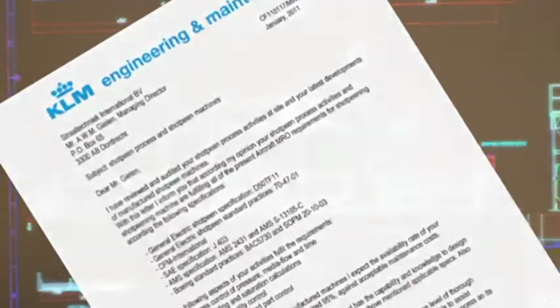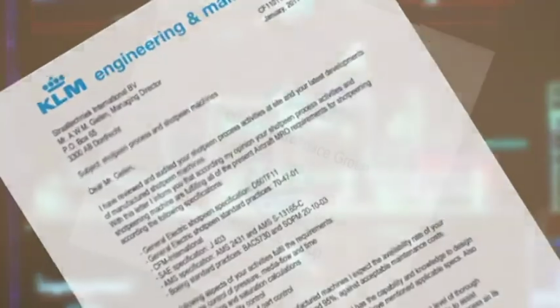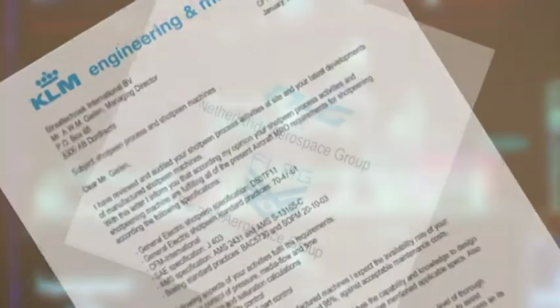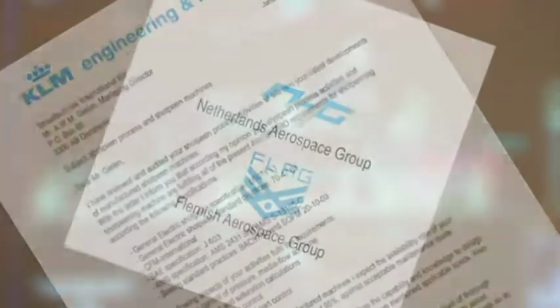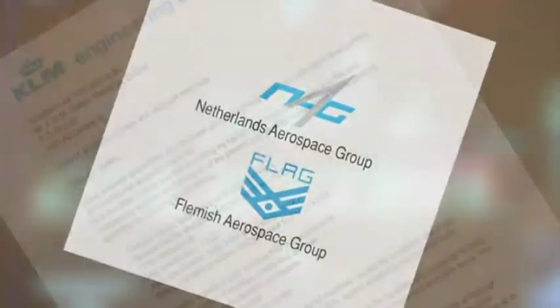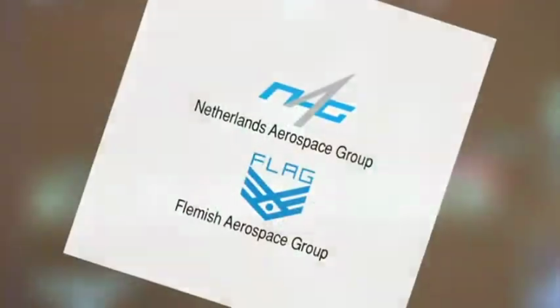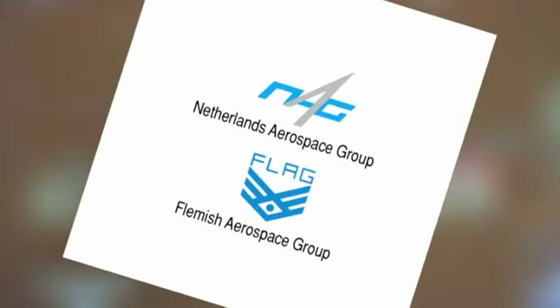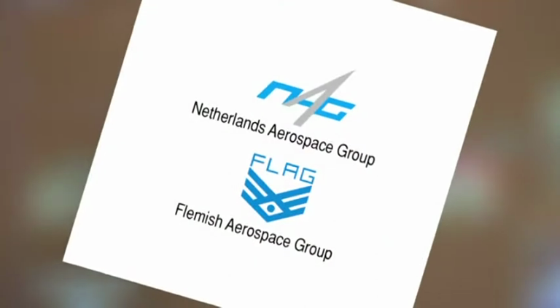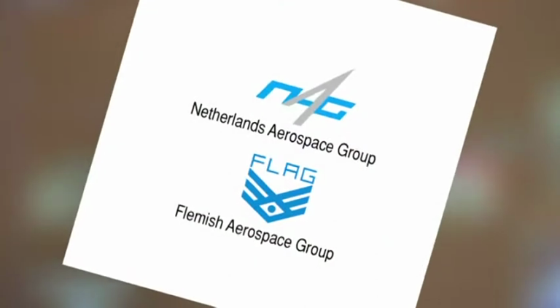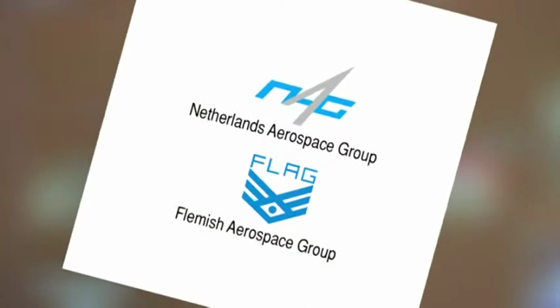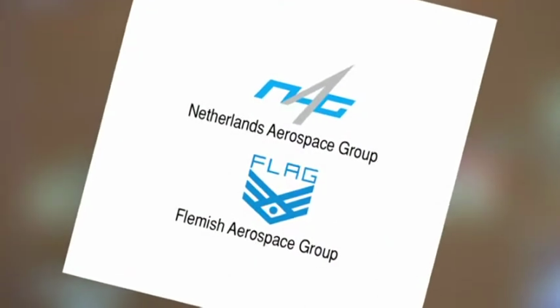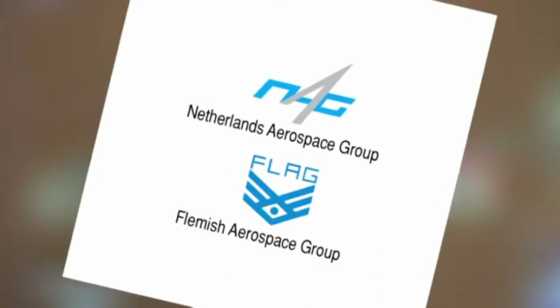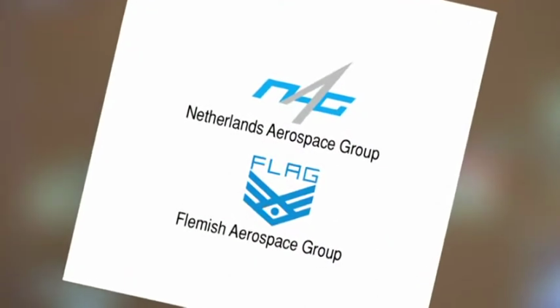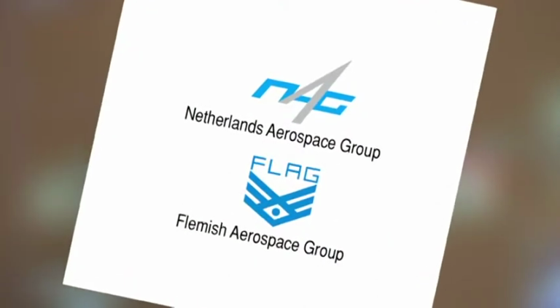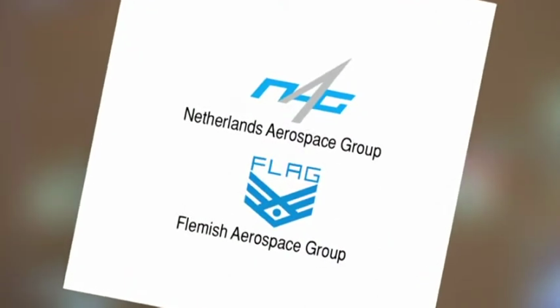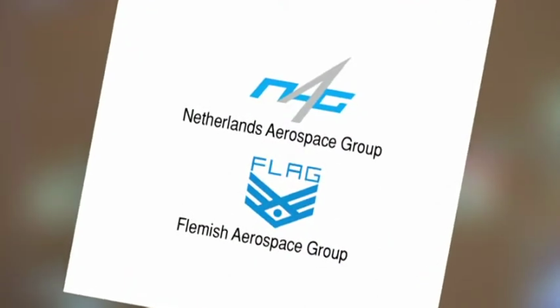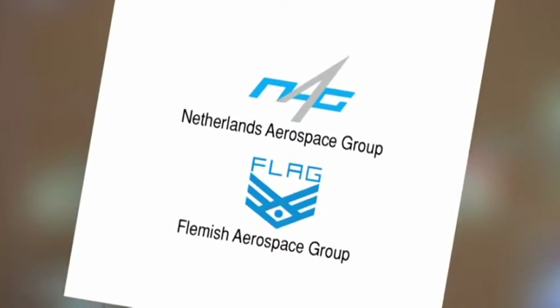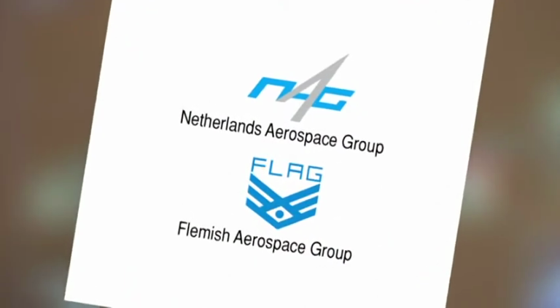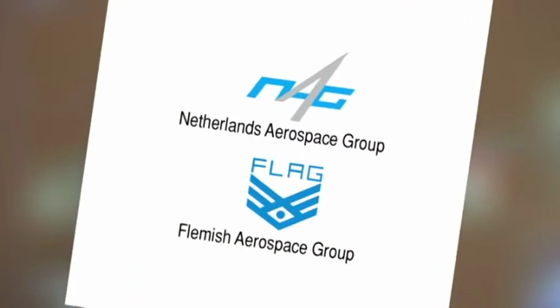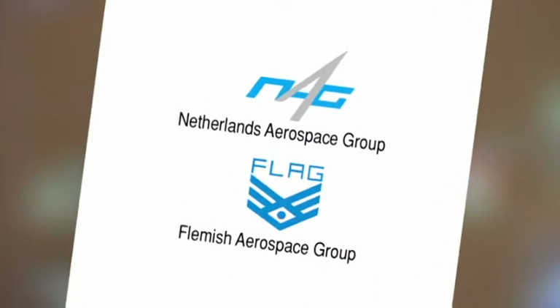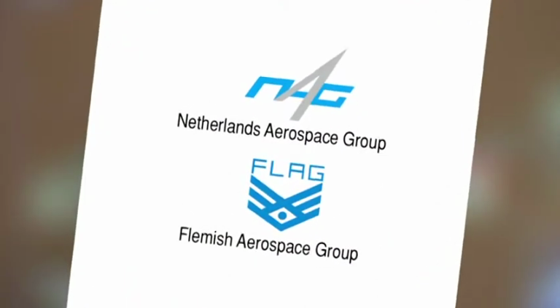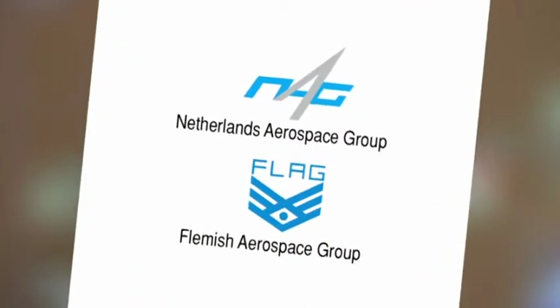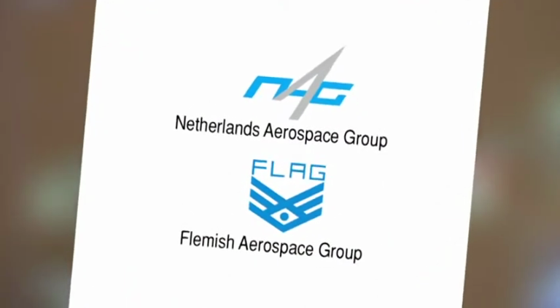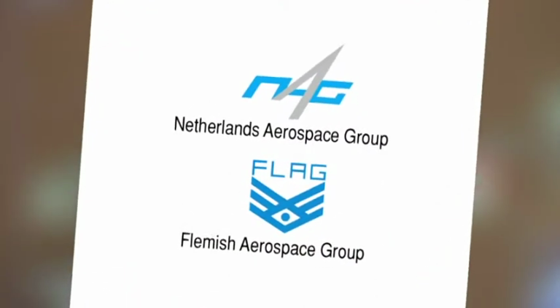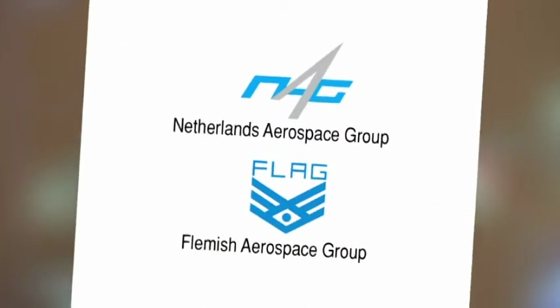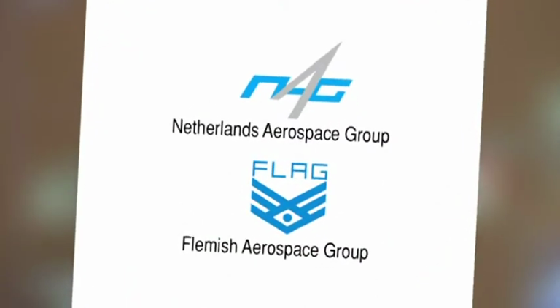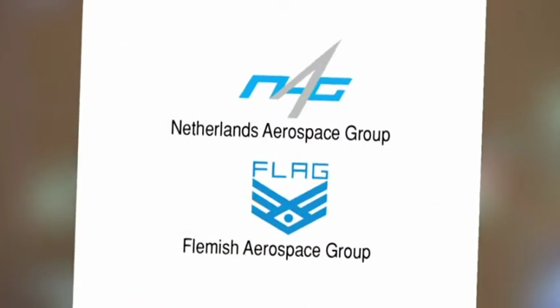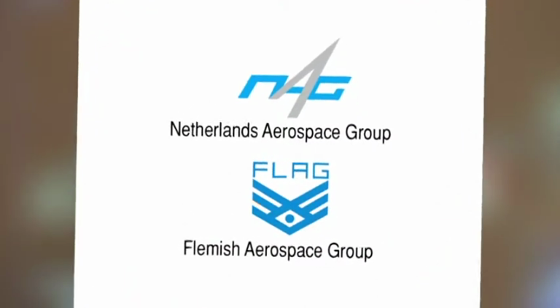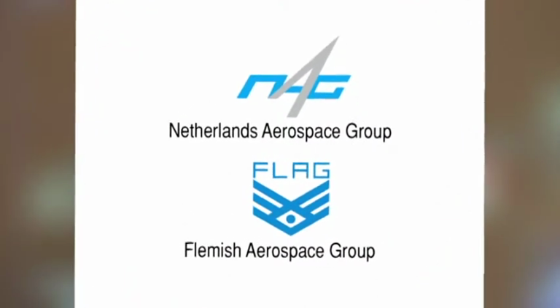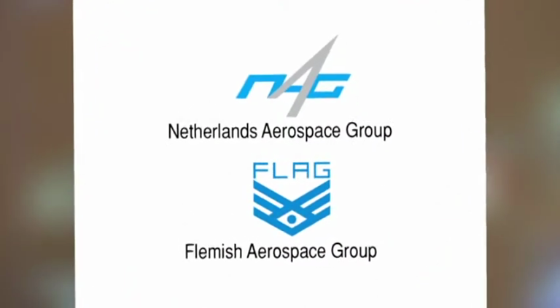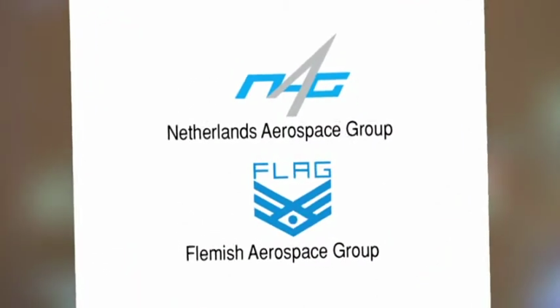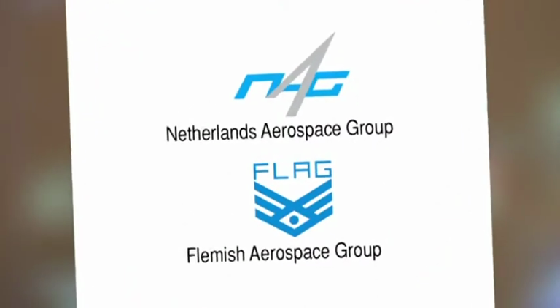We're a member of the Netherlands Aerospace Group, as well as of the Flemish Aerospace Group.